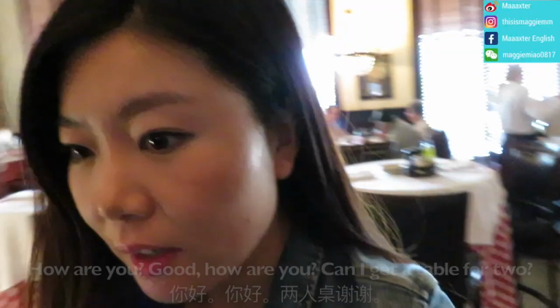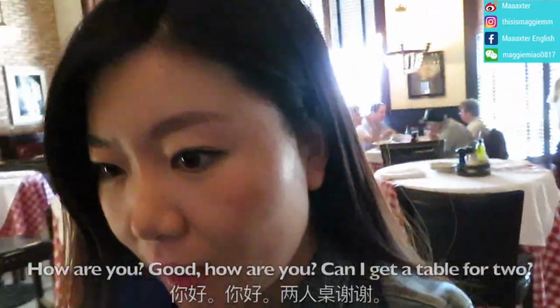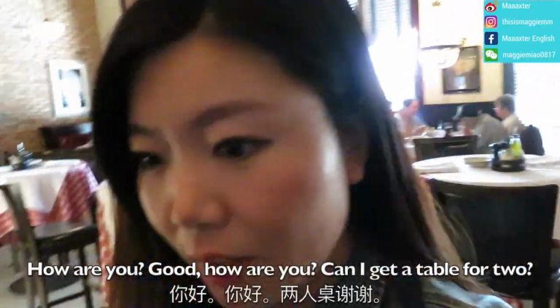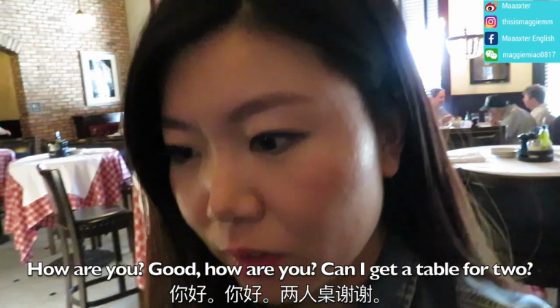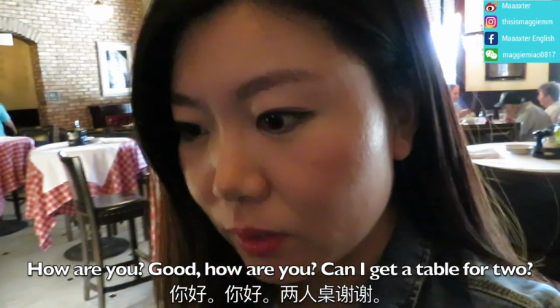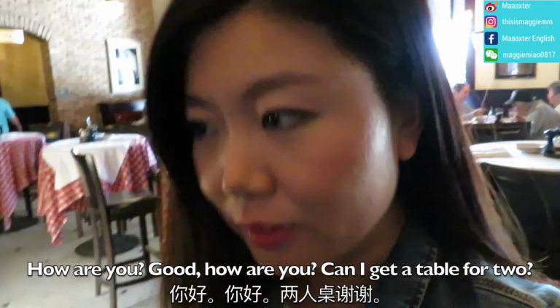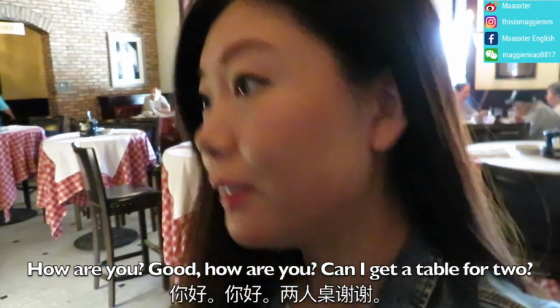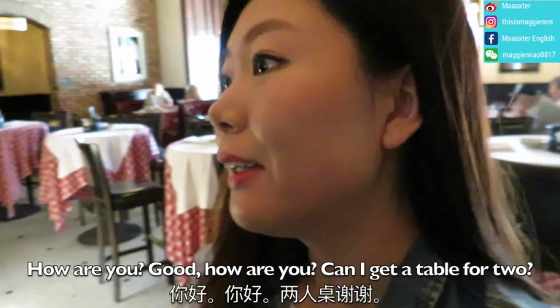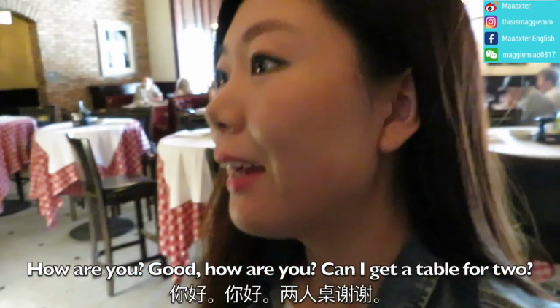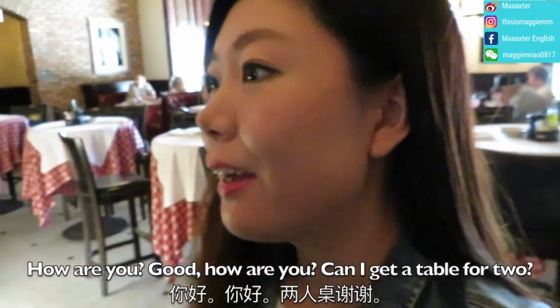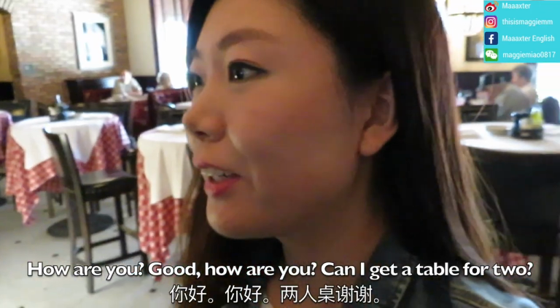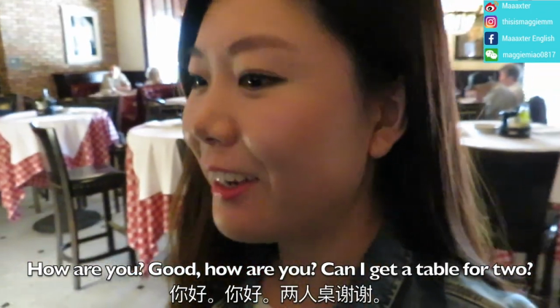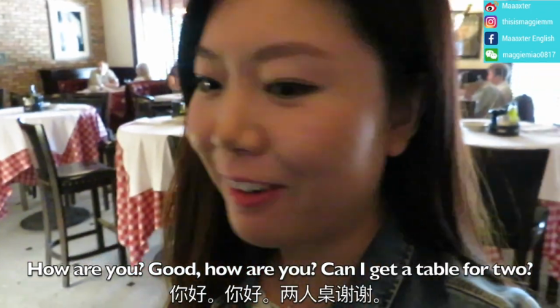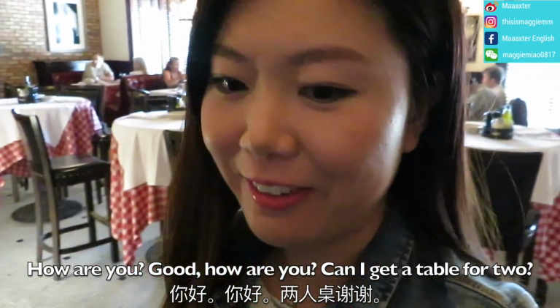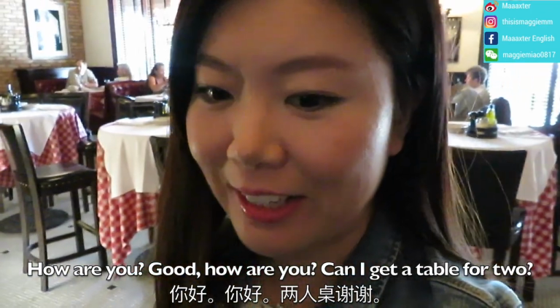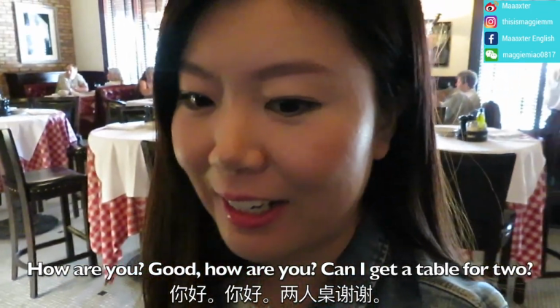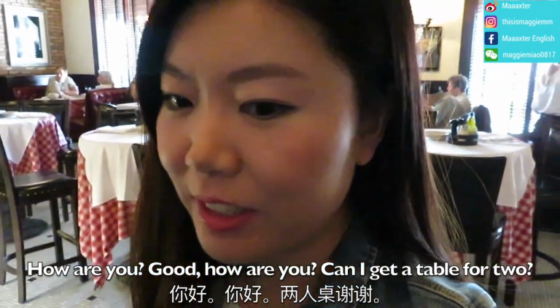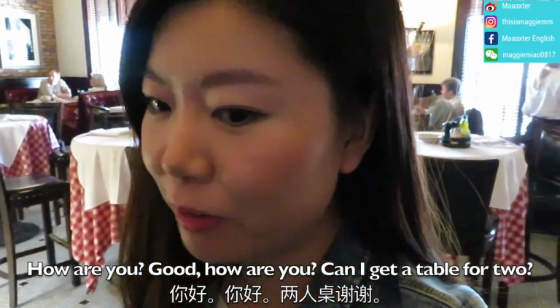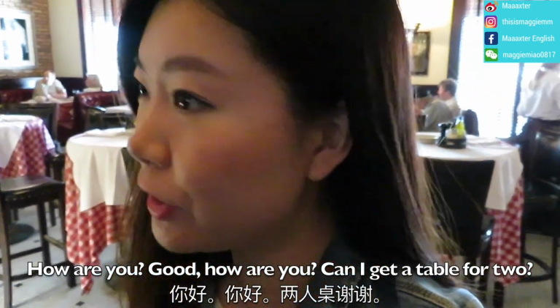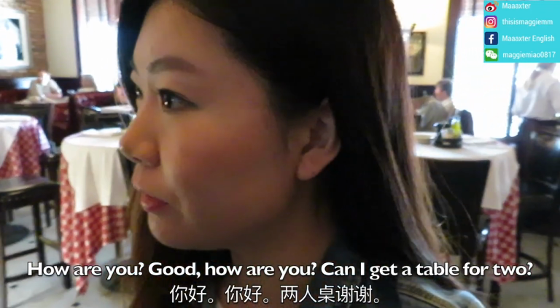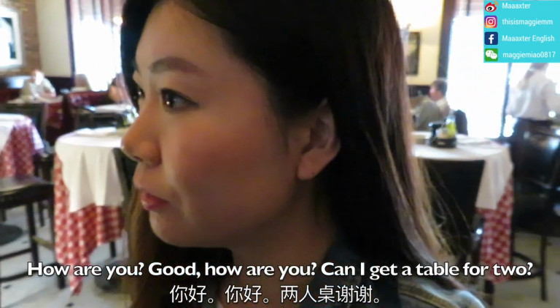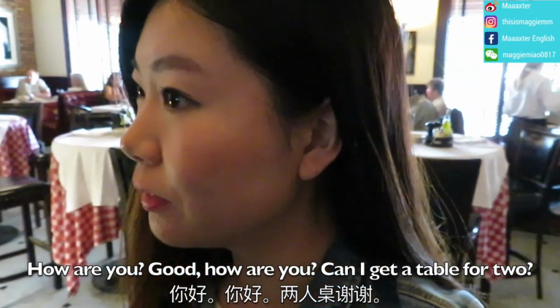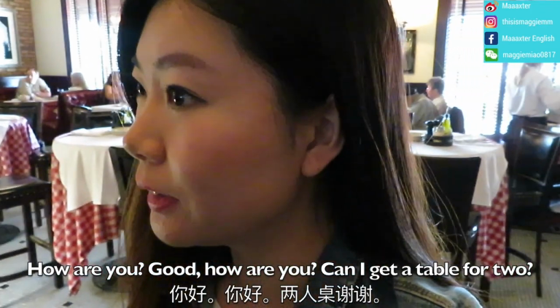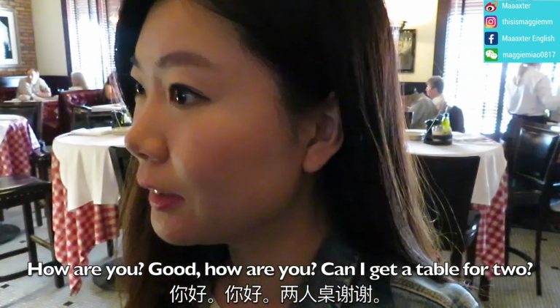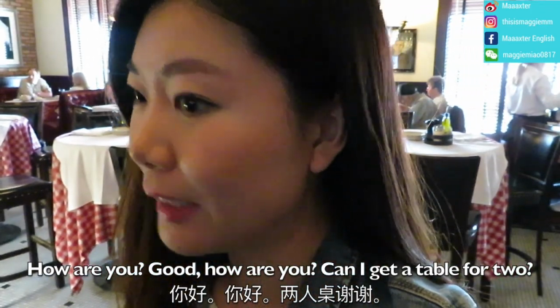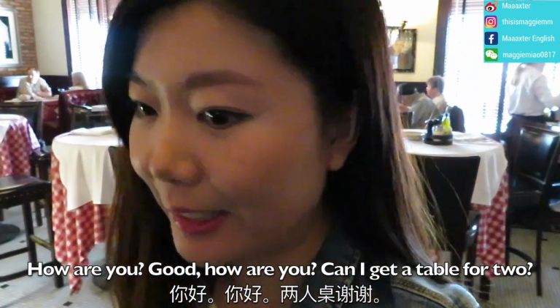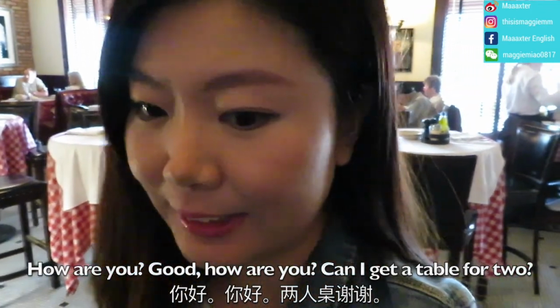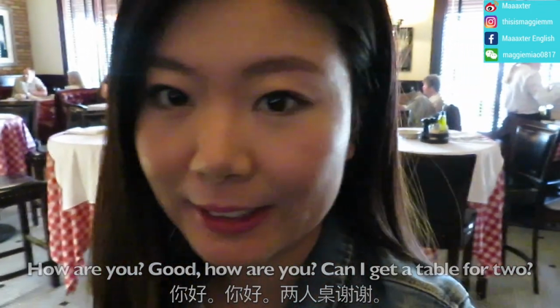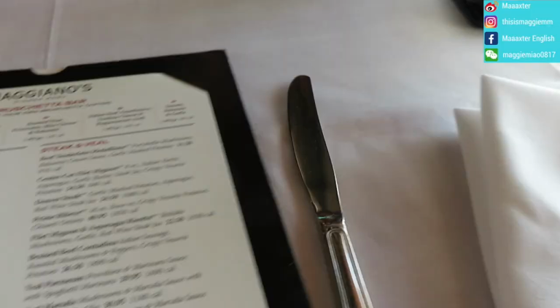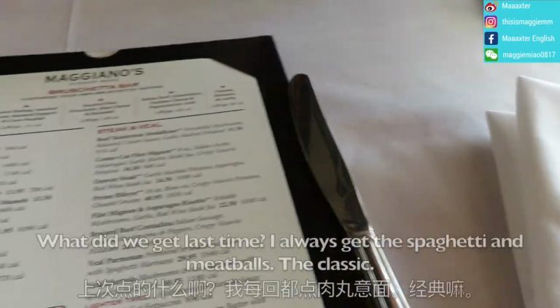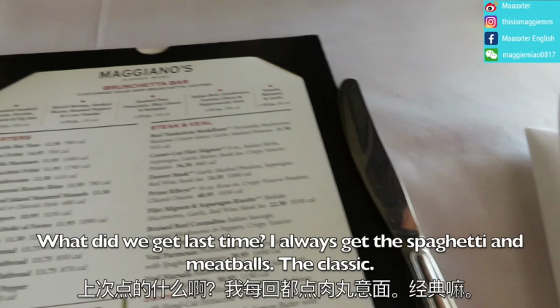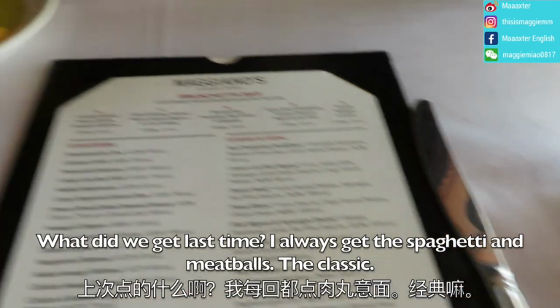Hello. Hi, how are you? Good, how are you? Can I get a table for two? Table for two? Yes. Thank you.